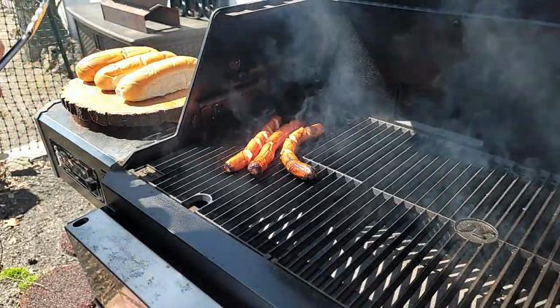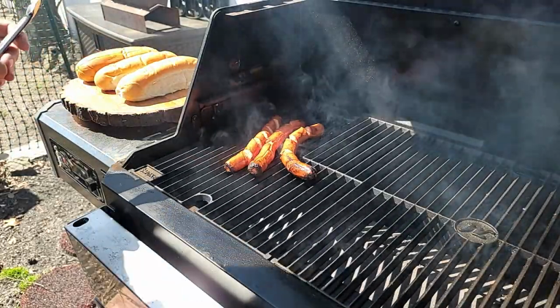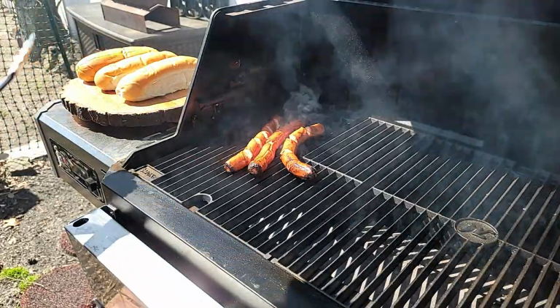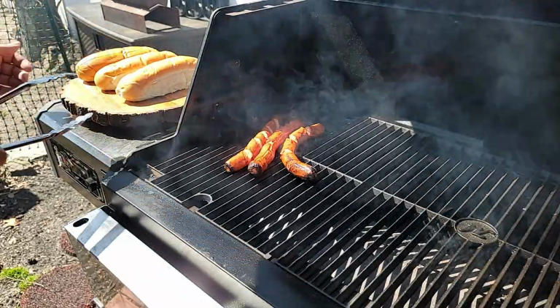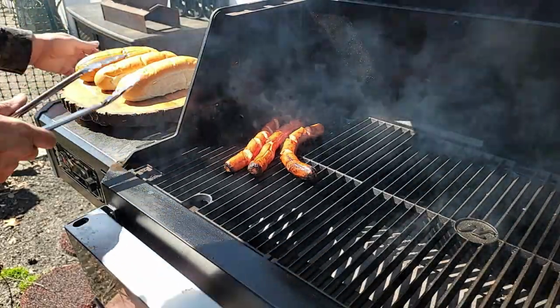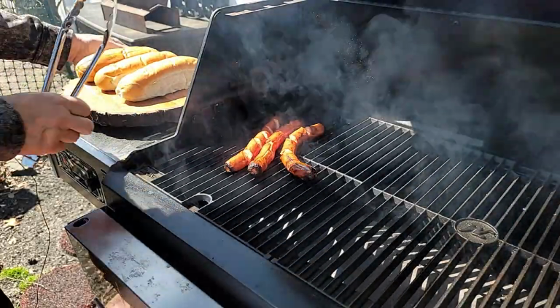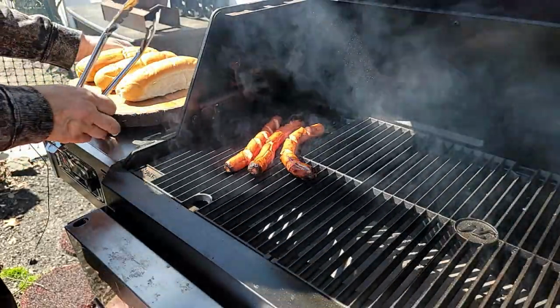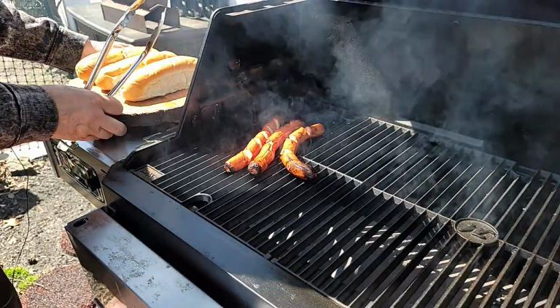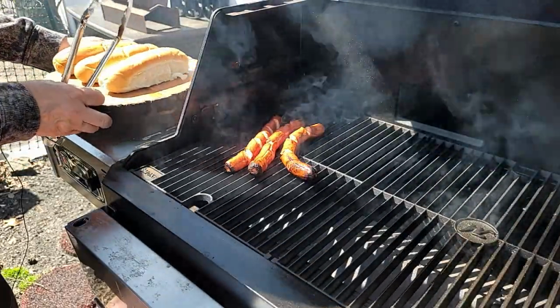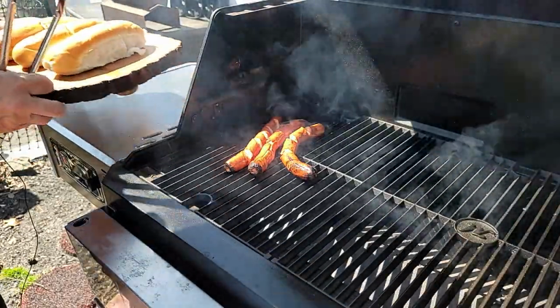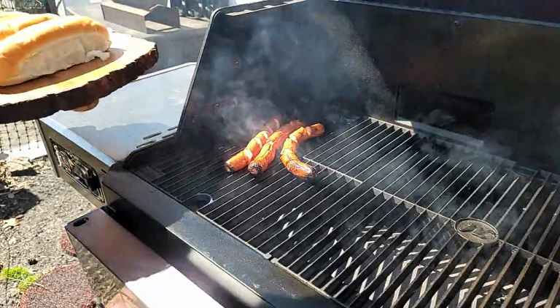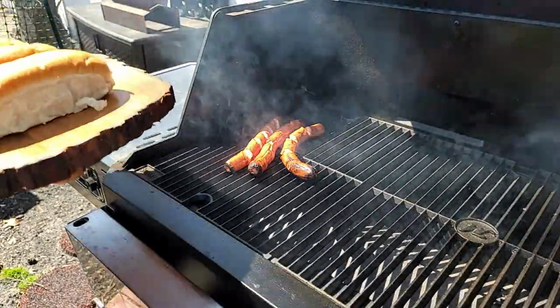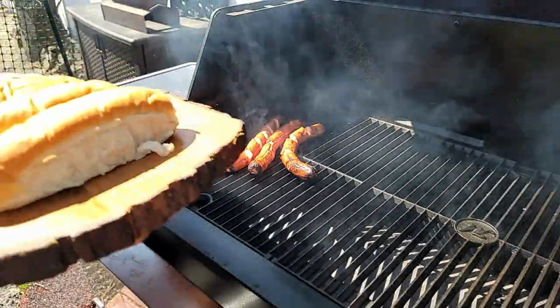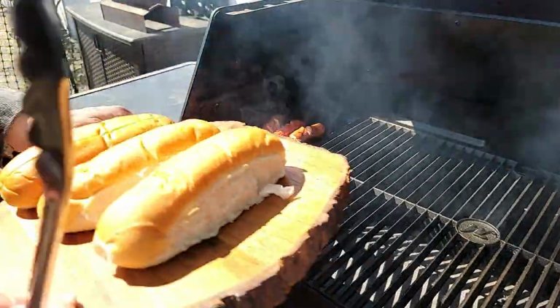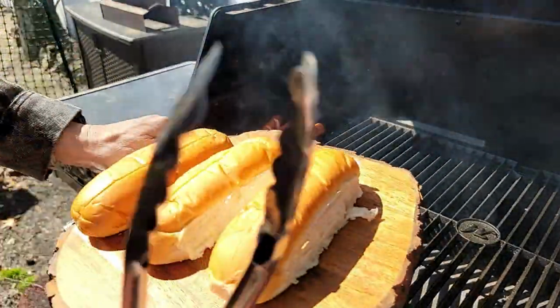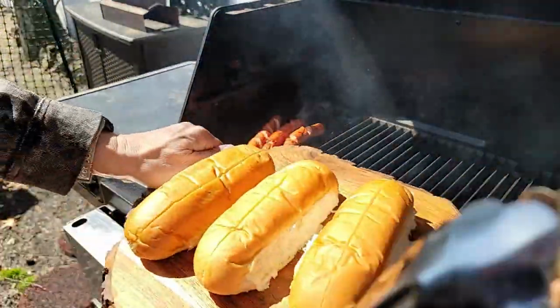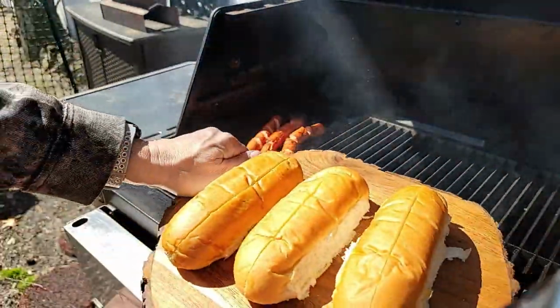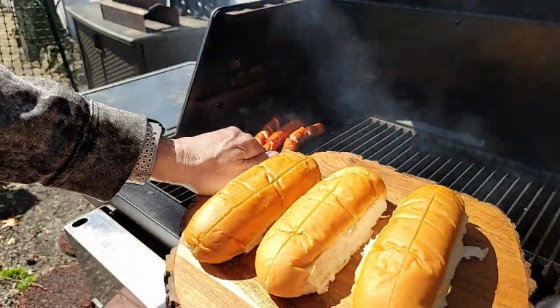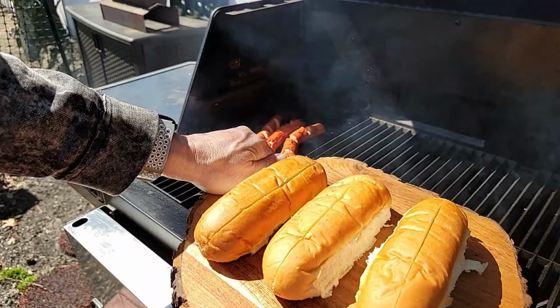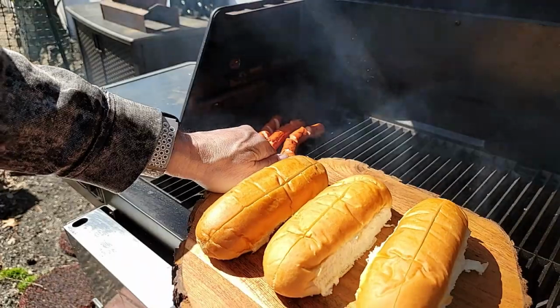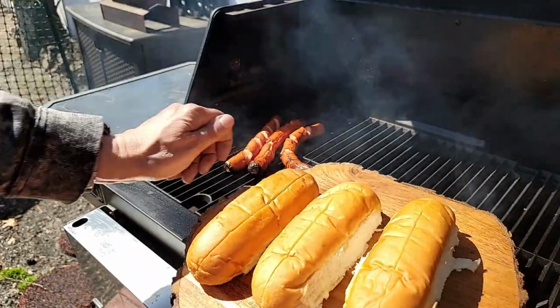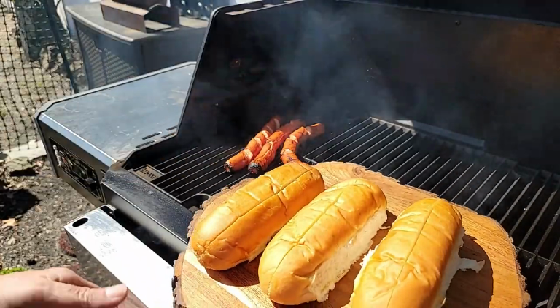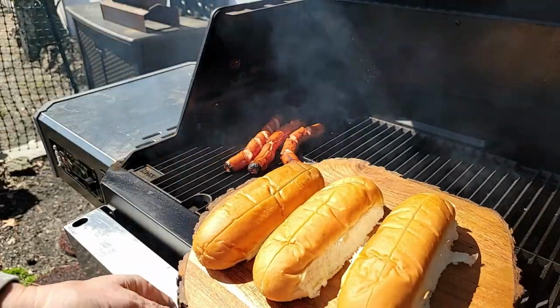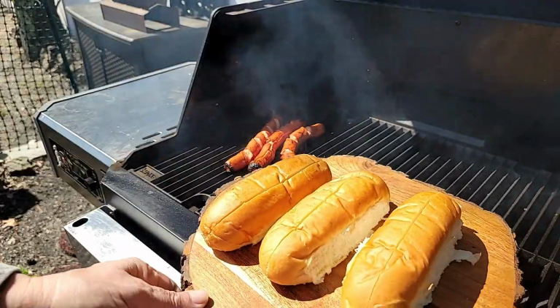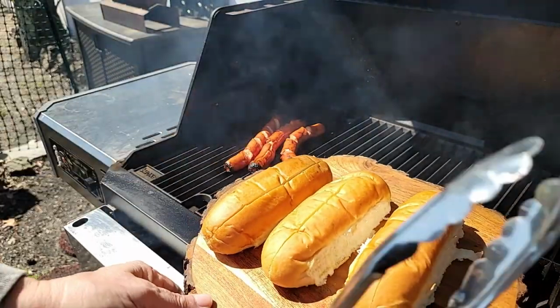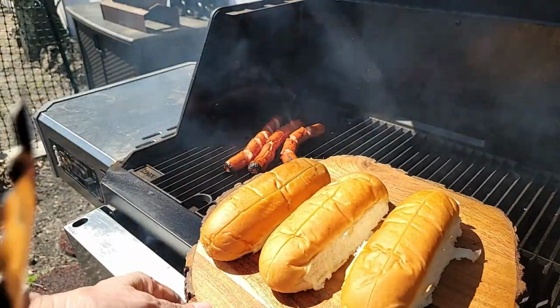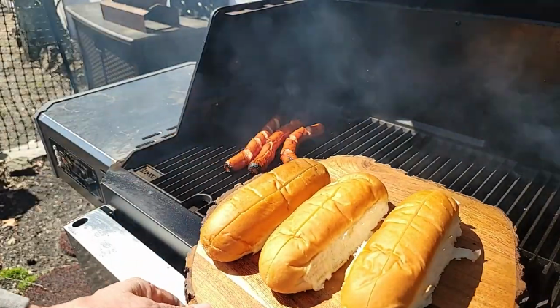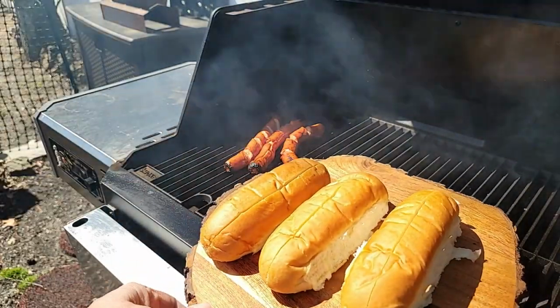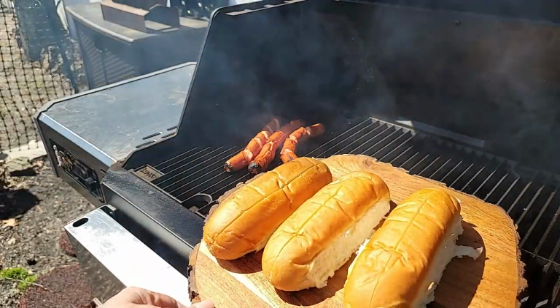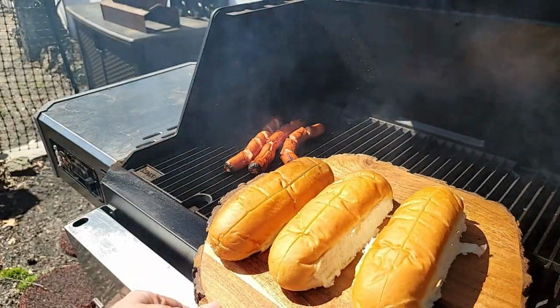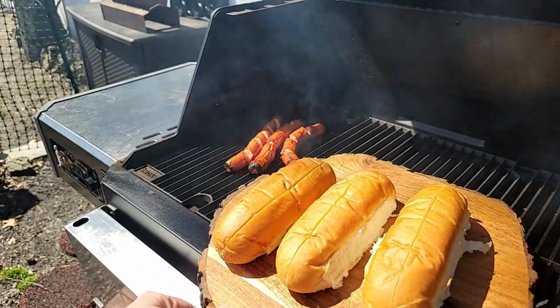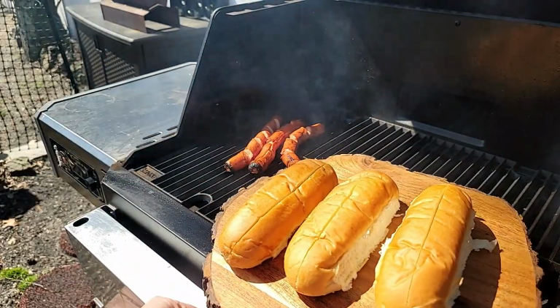That didn't take too long. We're going to get these off the grill and get them into our top-loaded buns.